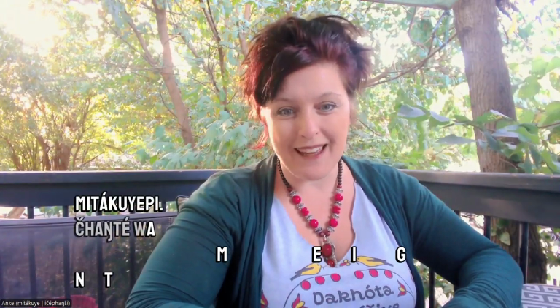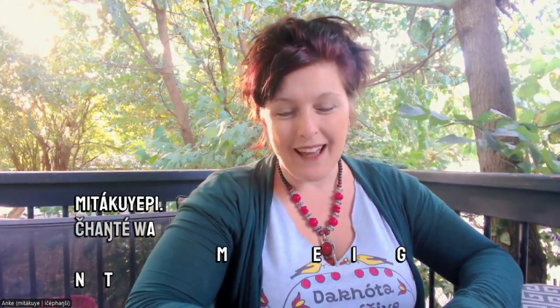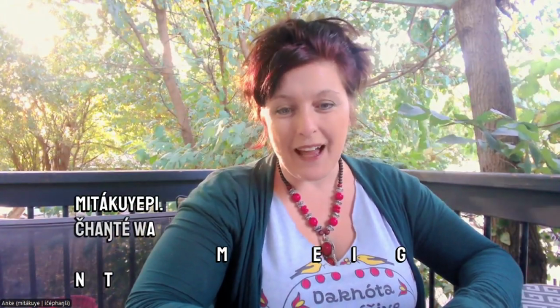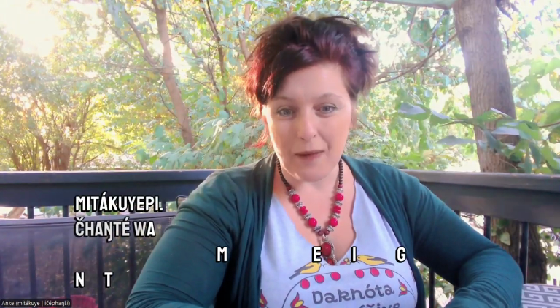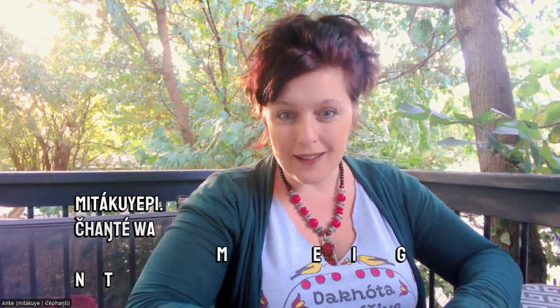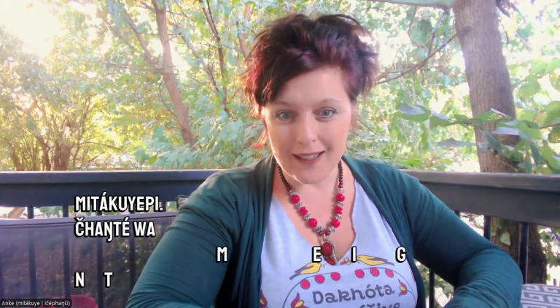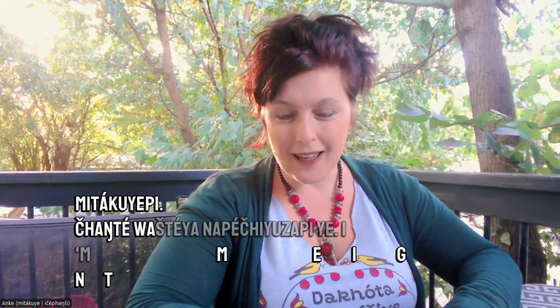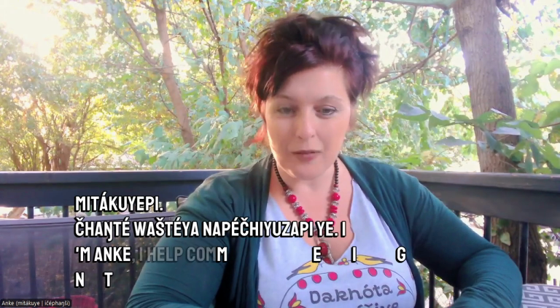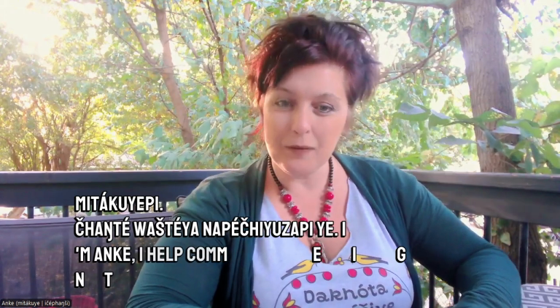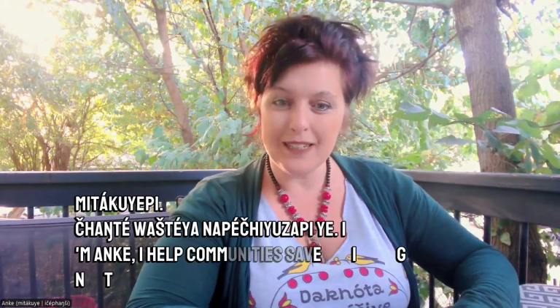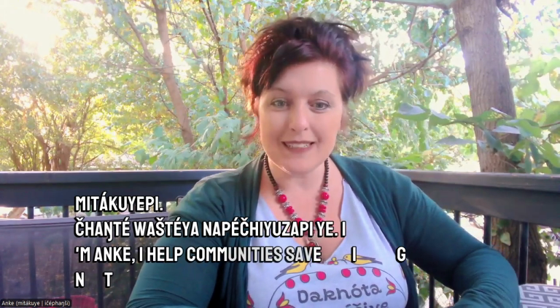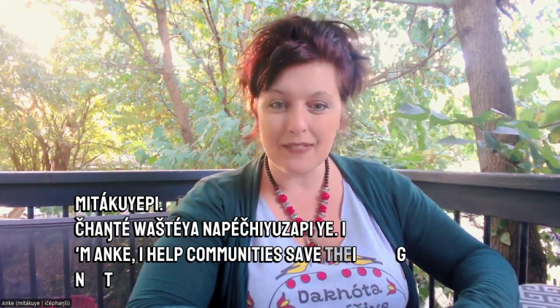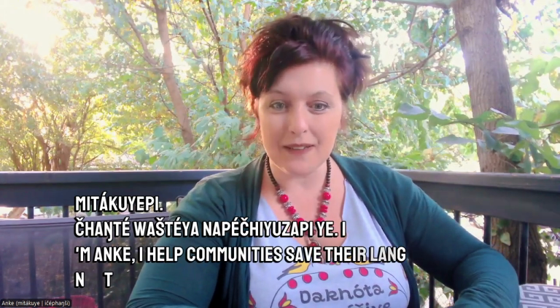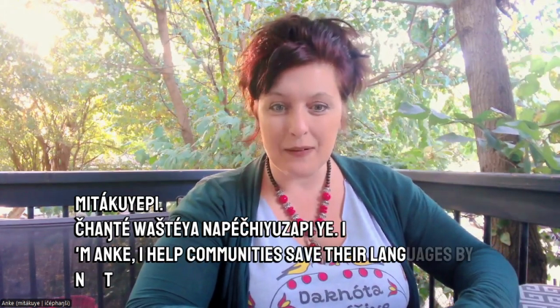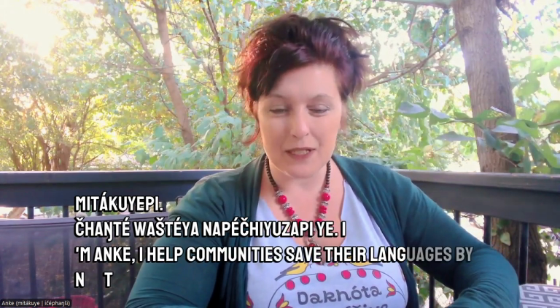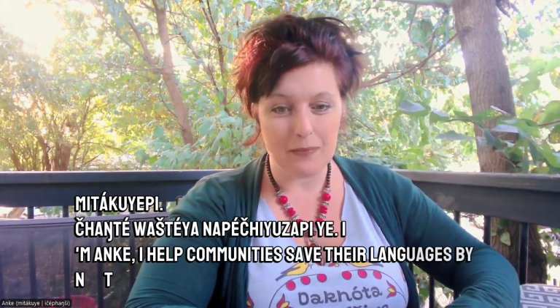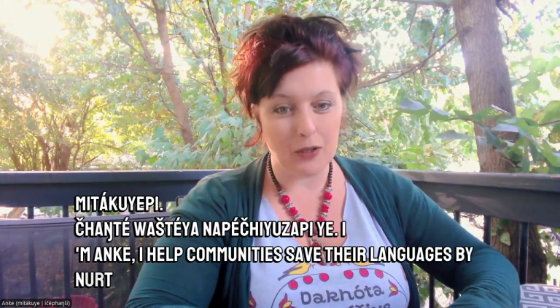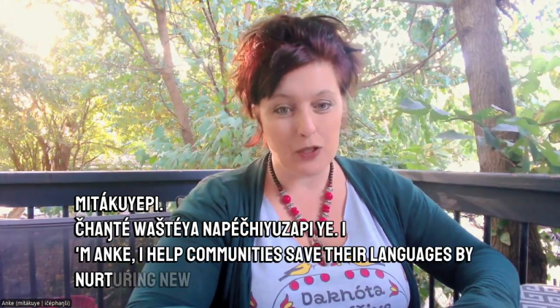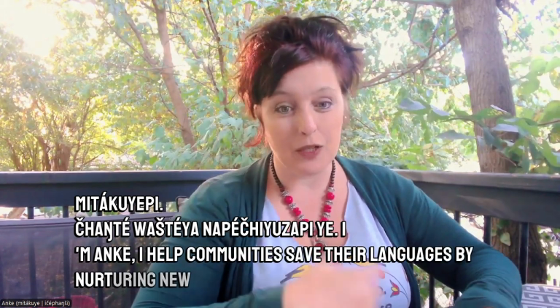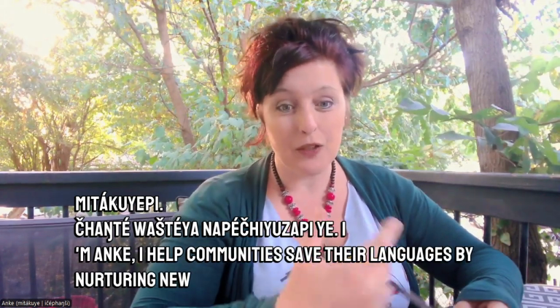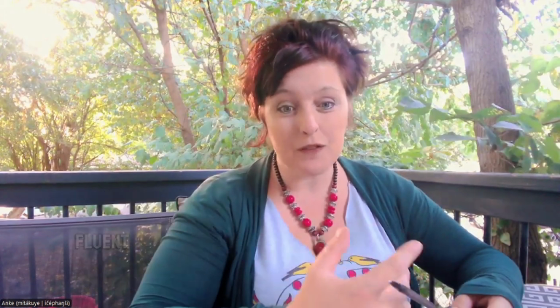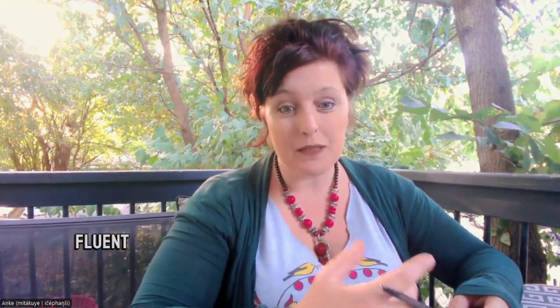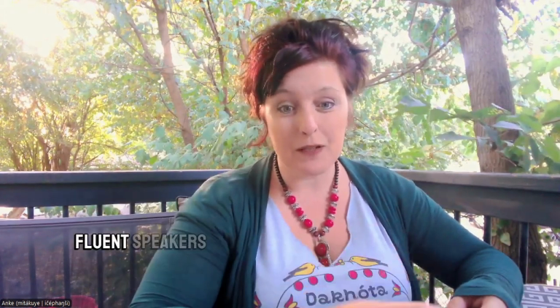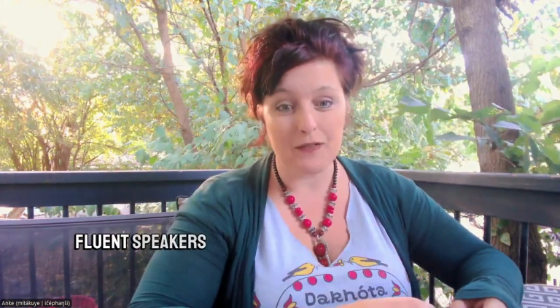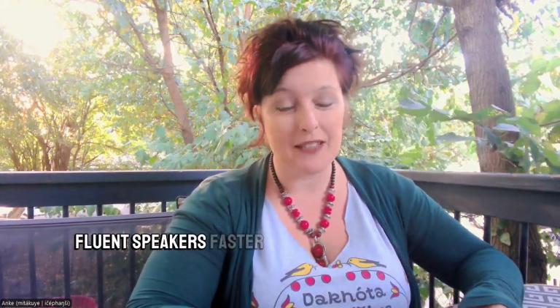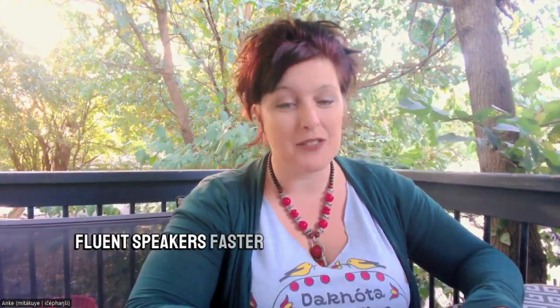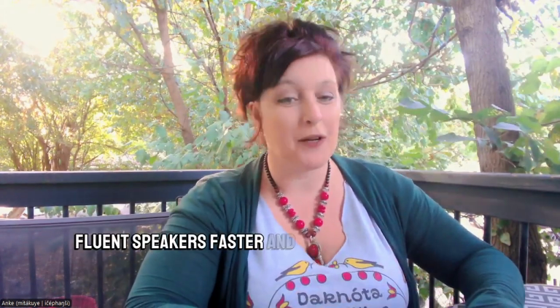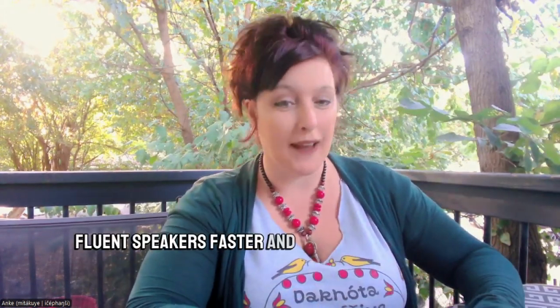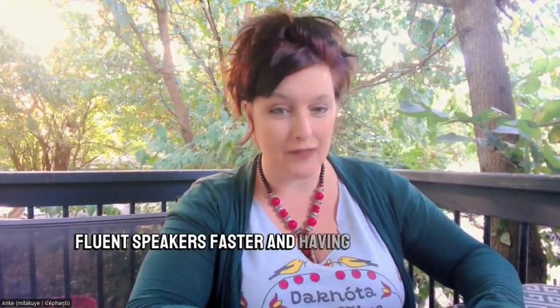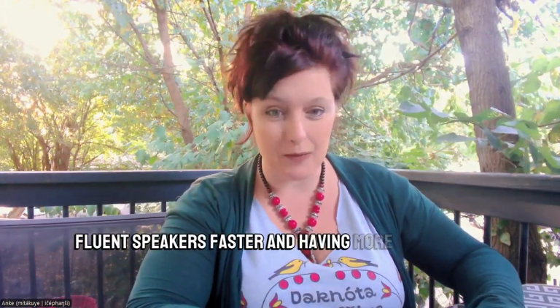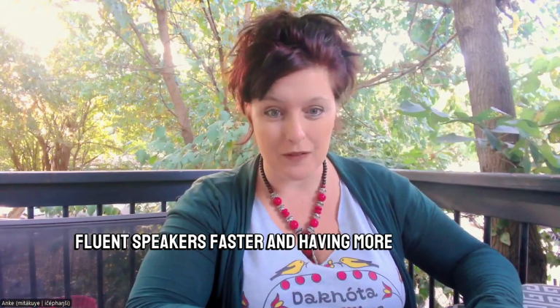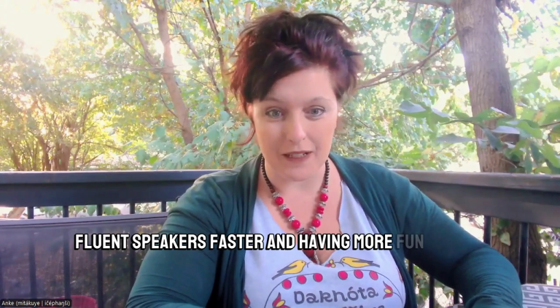I'm Anka. I help communities save their languages by nurturing new fluent speakers faster and having more fun.